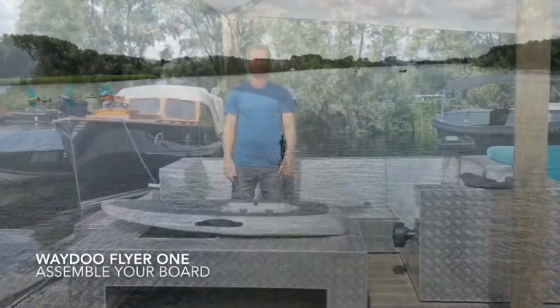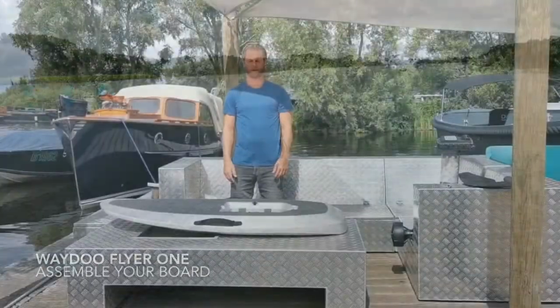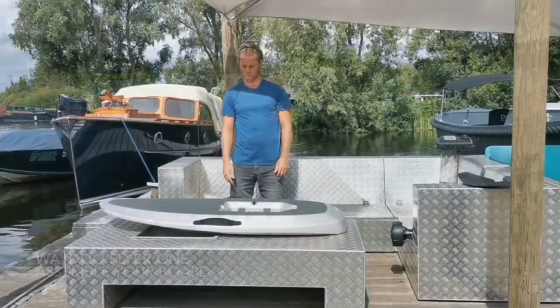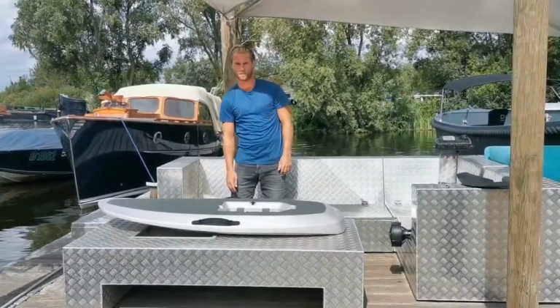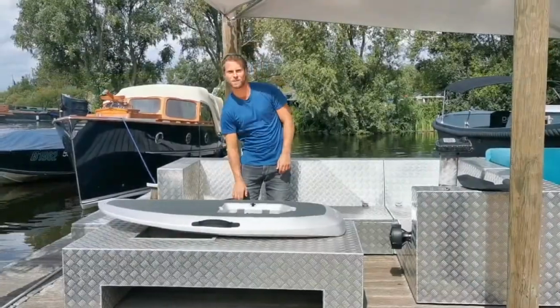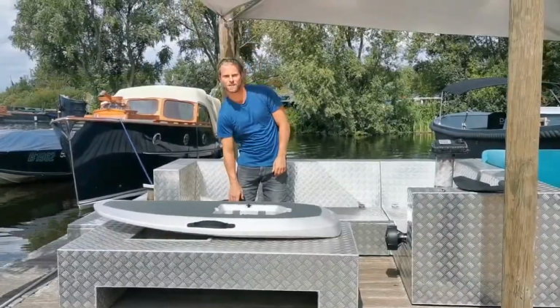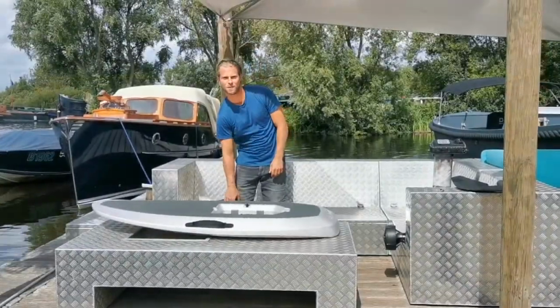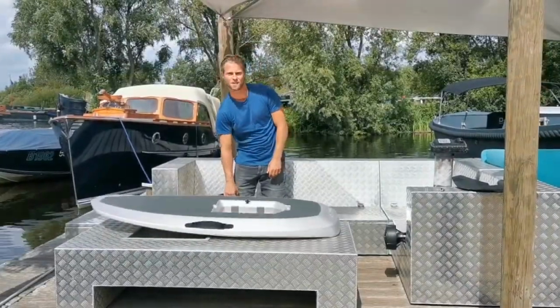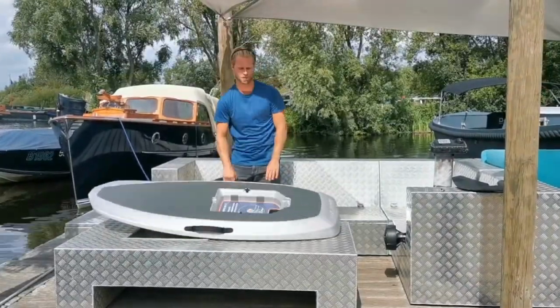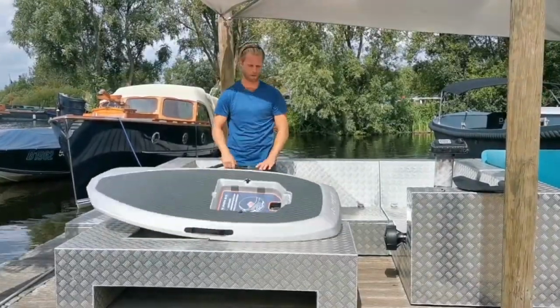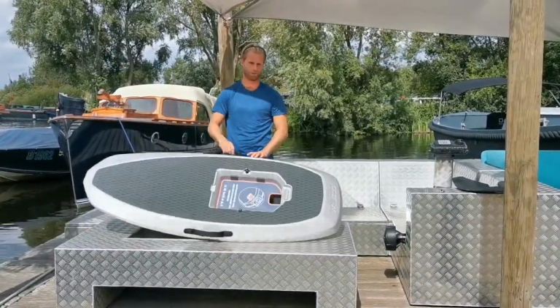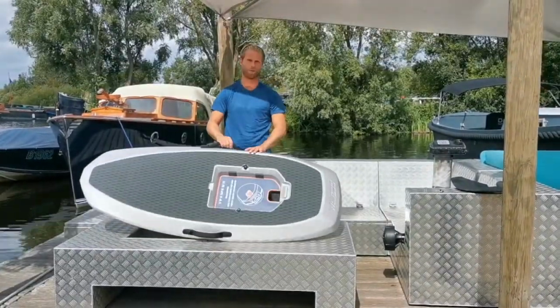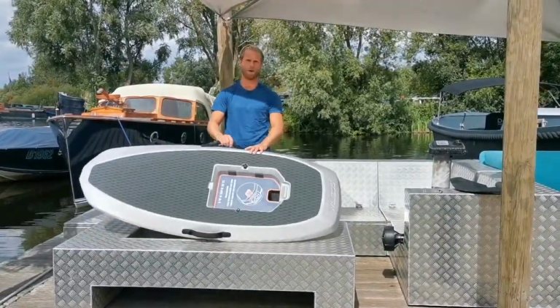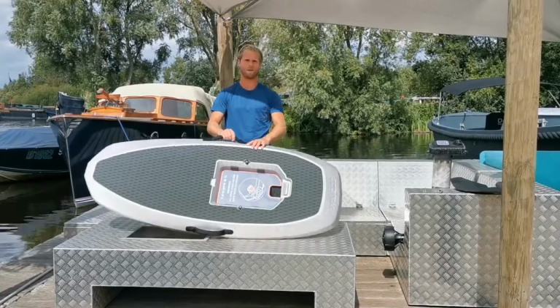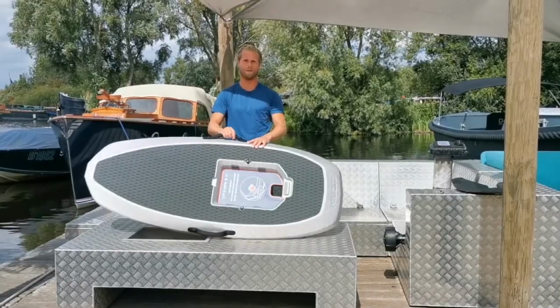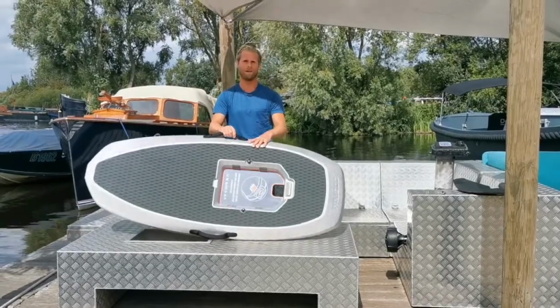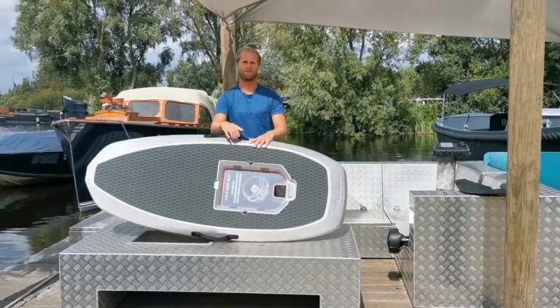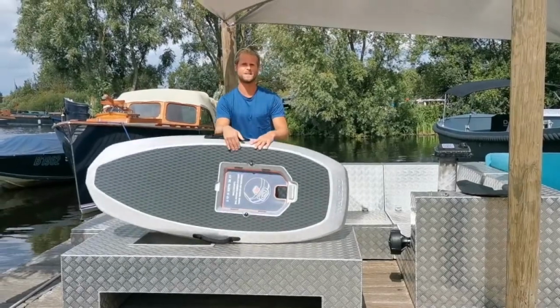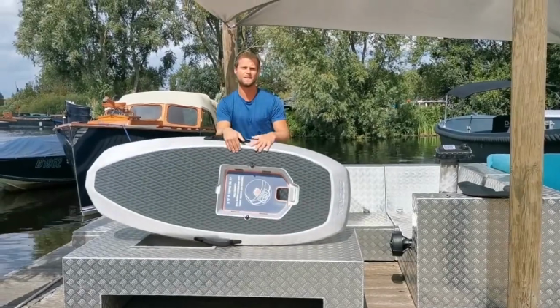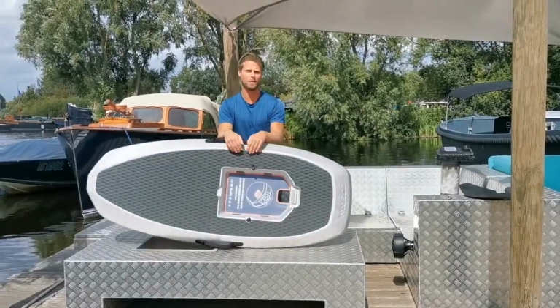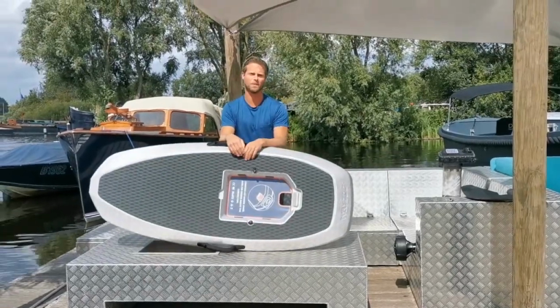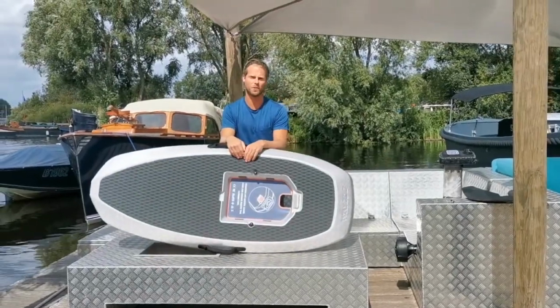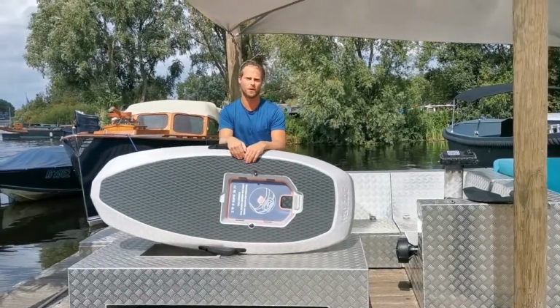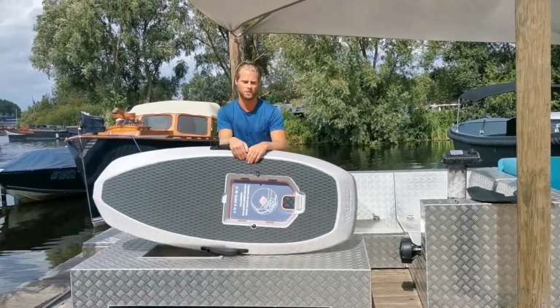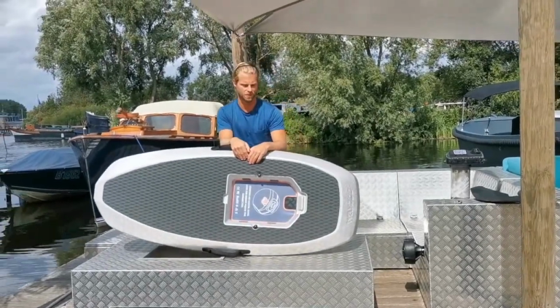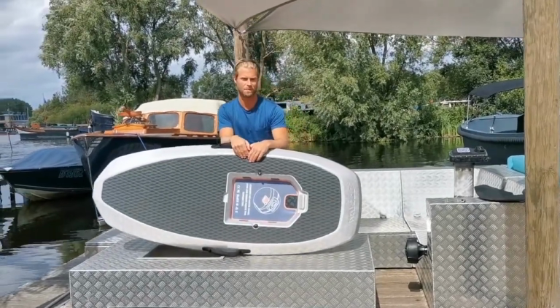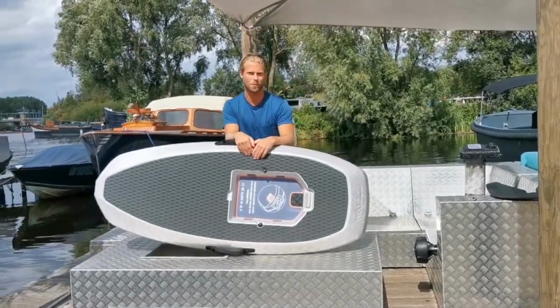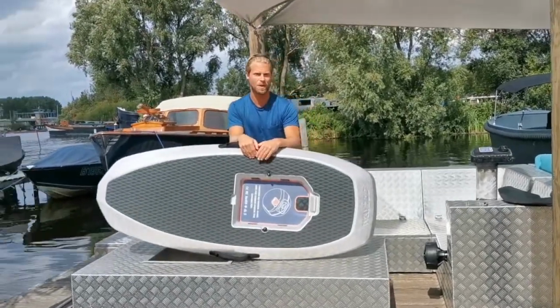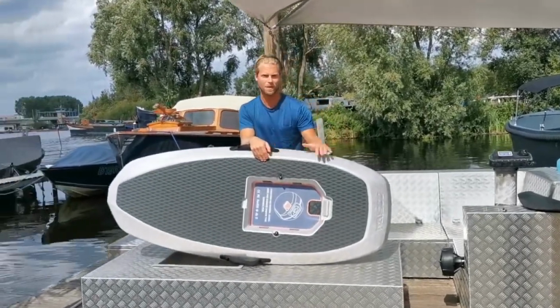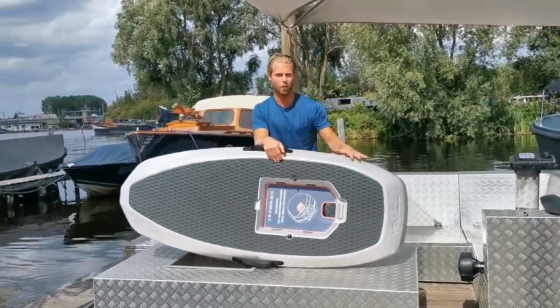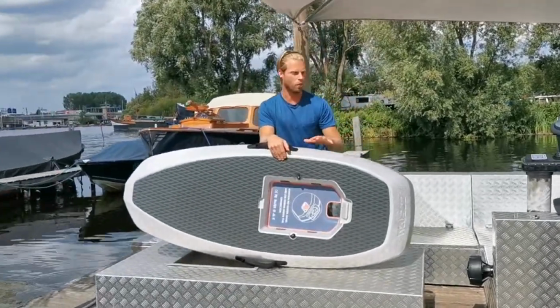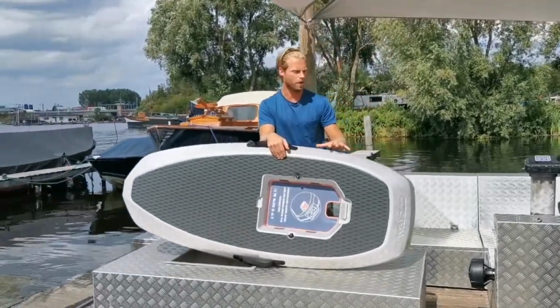Hello, welcome to this introduction to the Waydo Flyer 1. My name is Titus. I'm going to show you how to assemble the whole board.